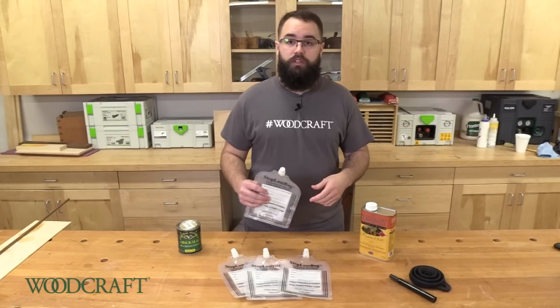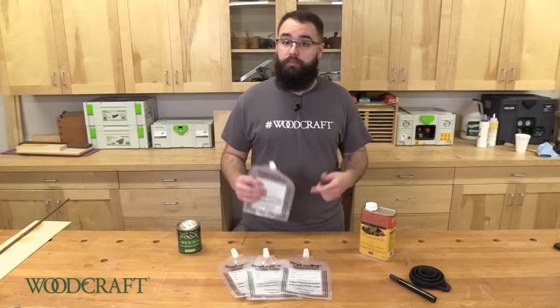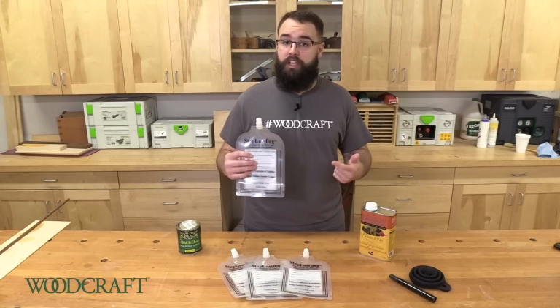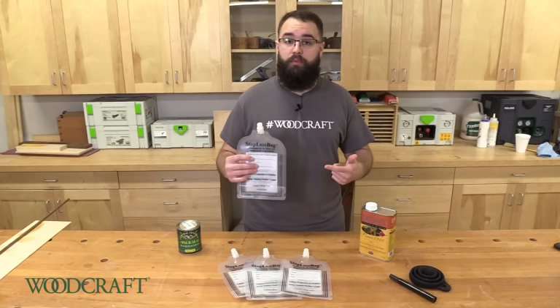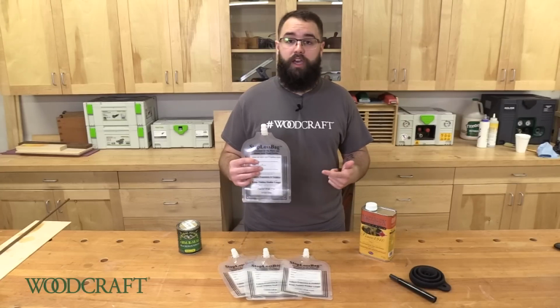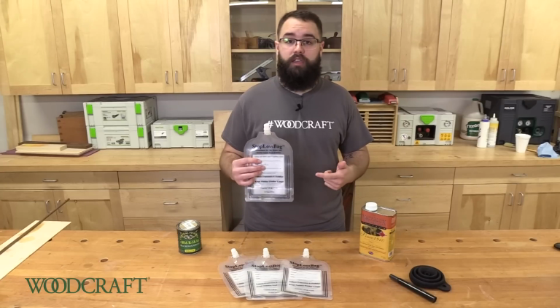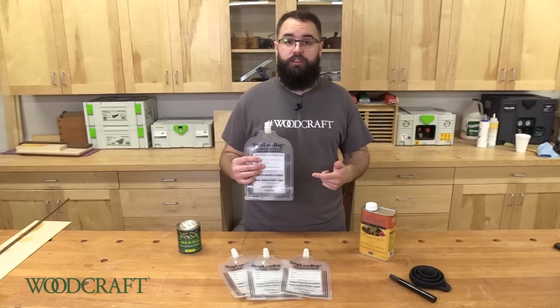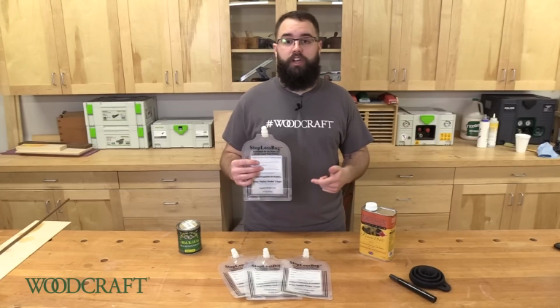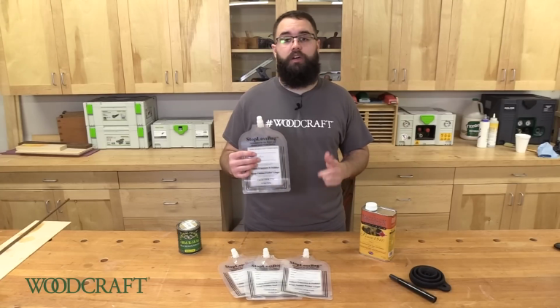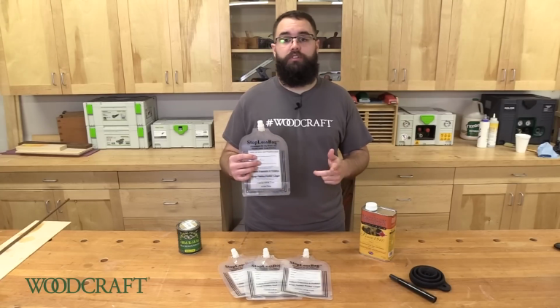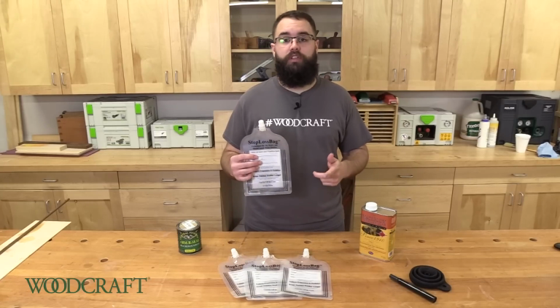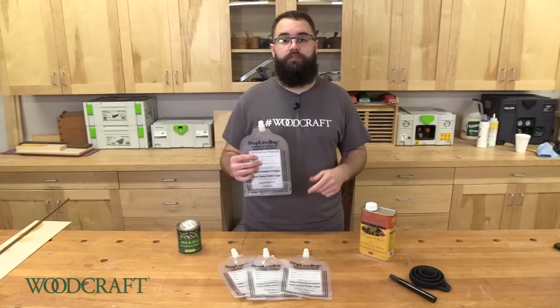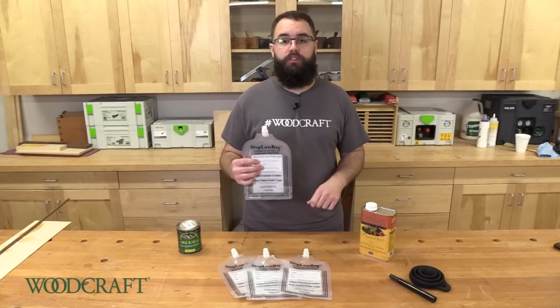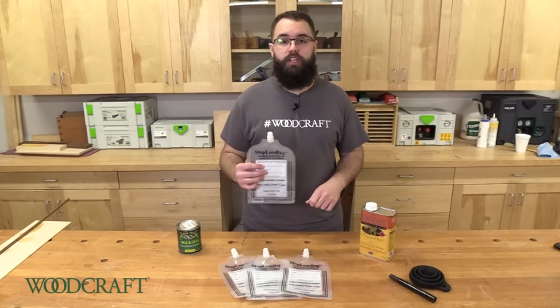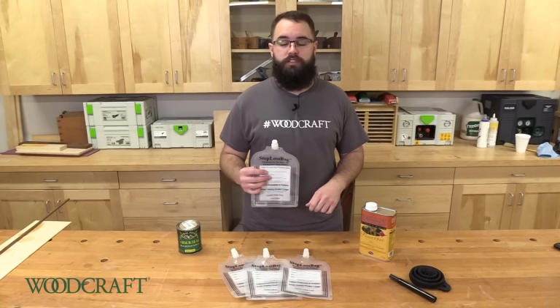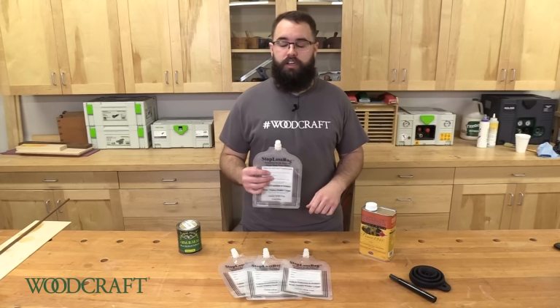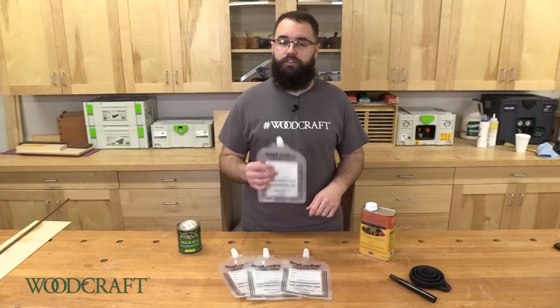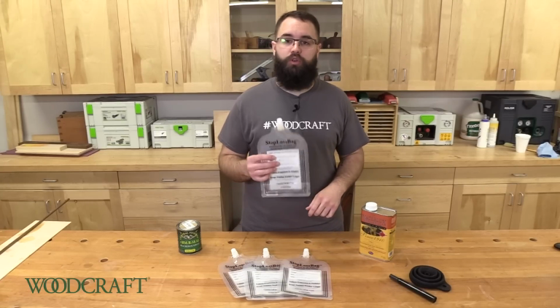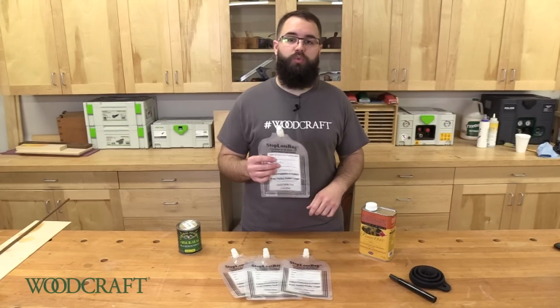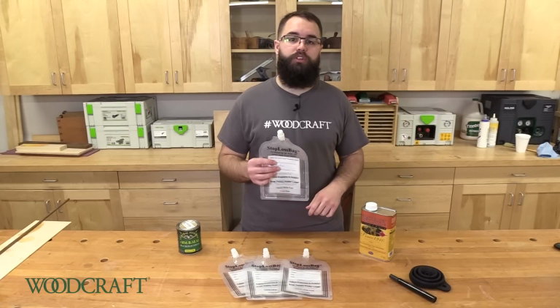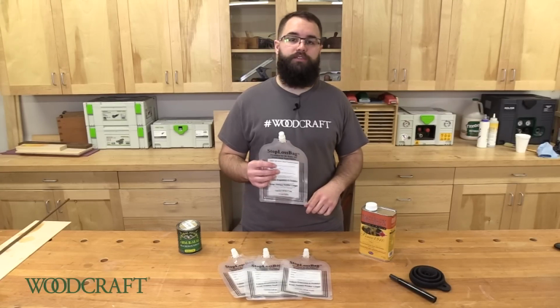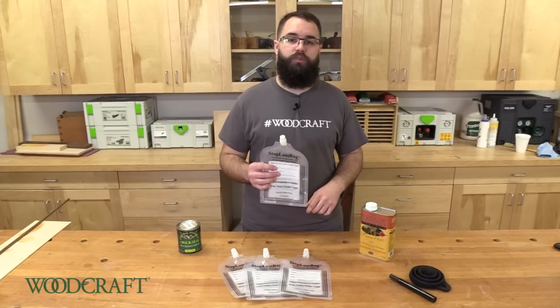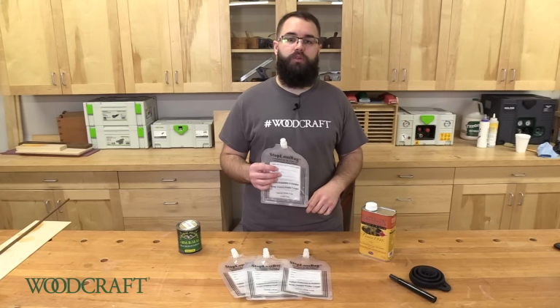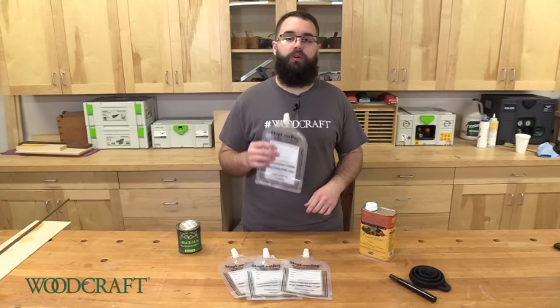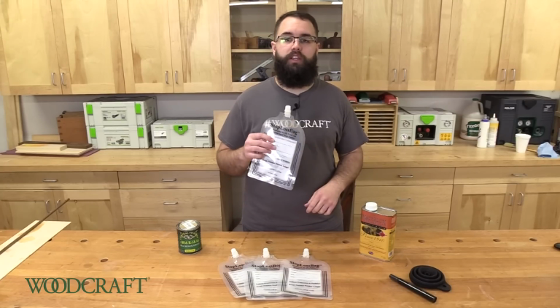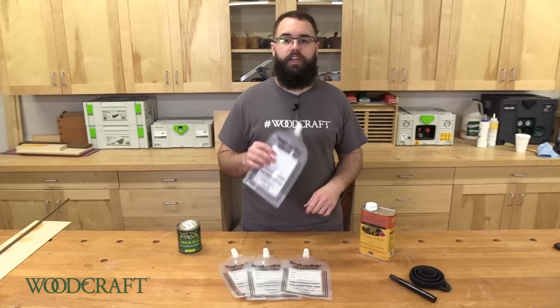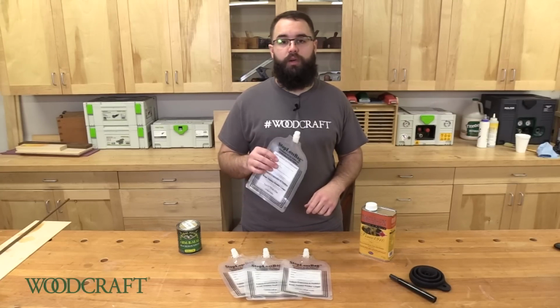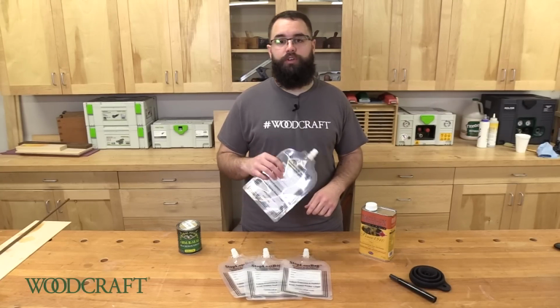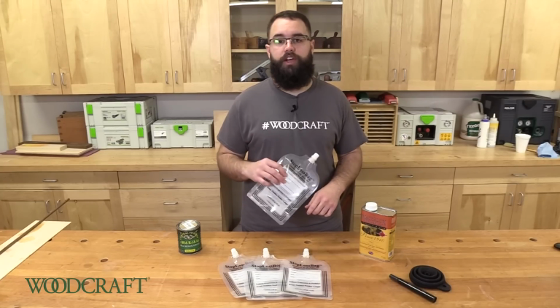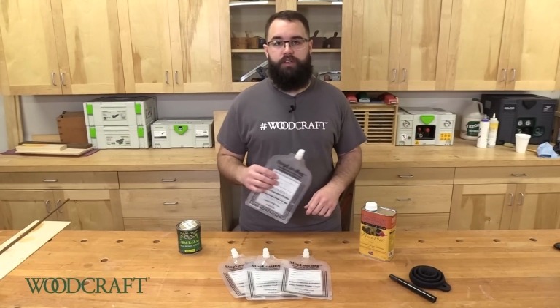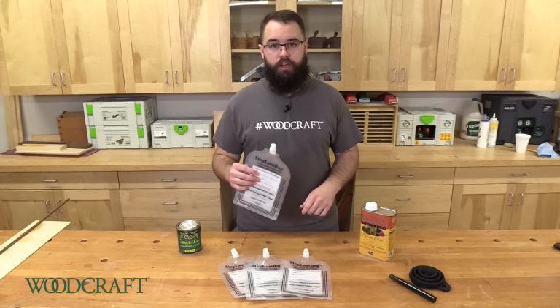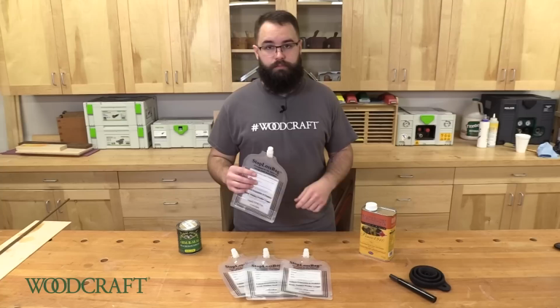To pick up a pack and try it out for yourself, check these out at your local Woodcraft store or online at Woodcraft.com.